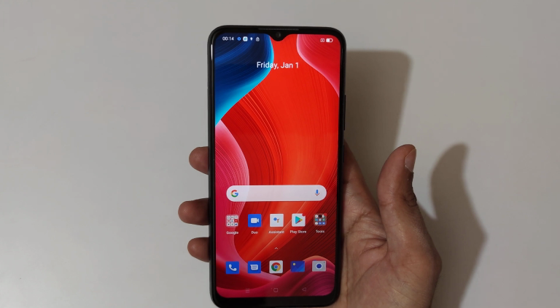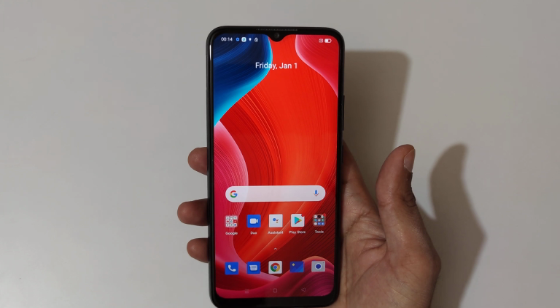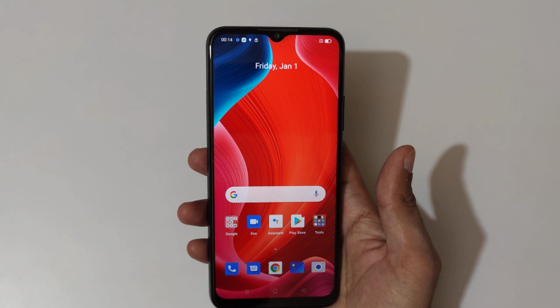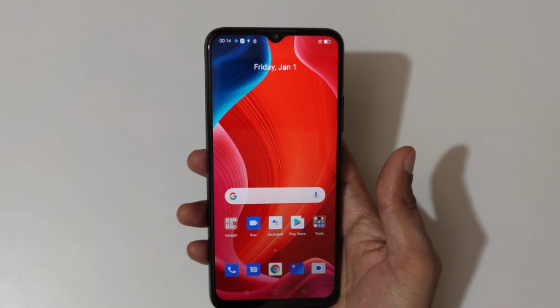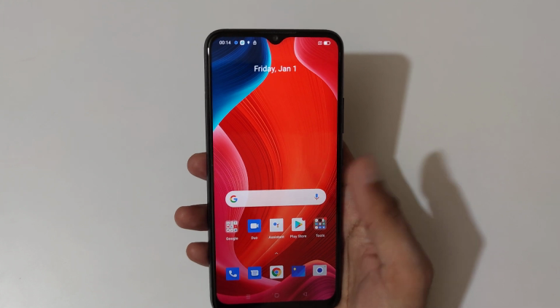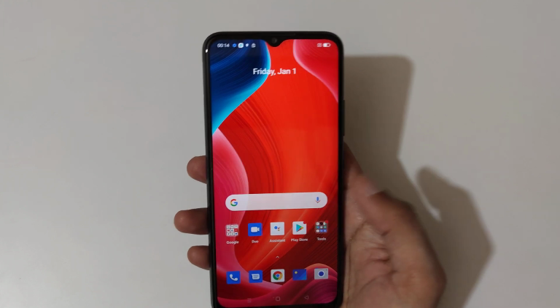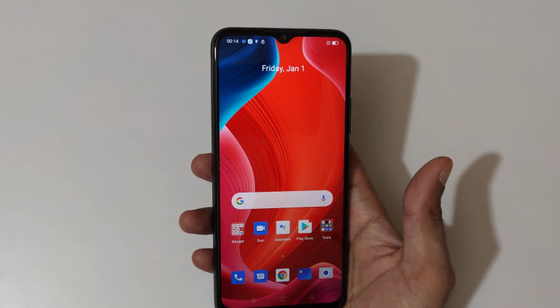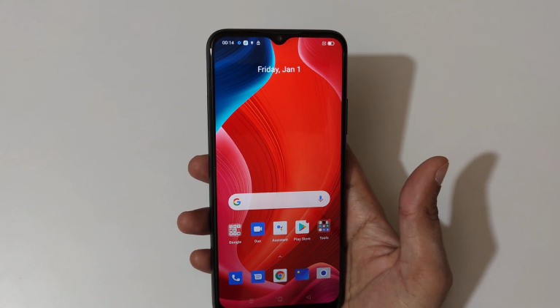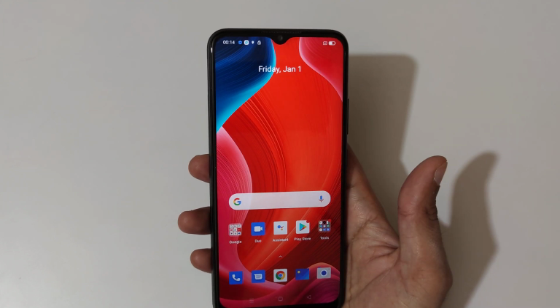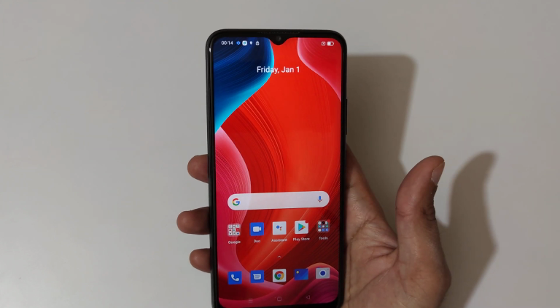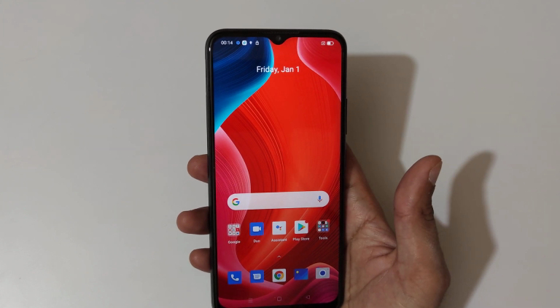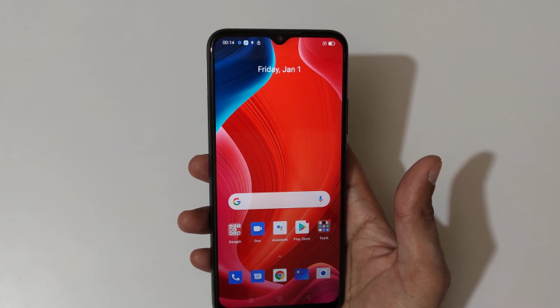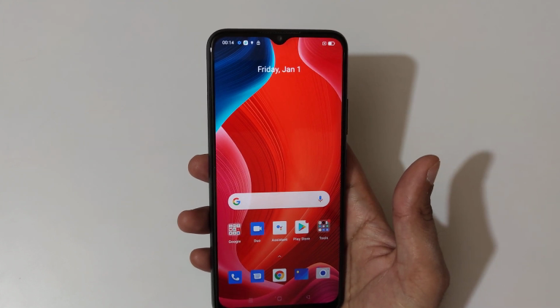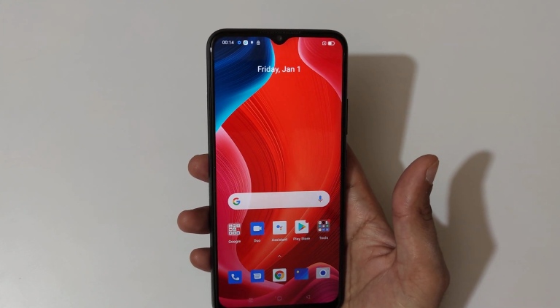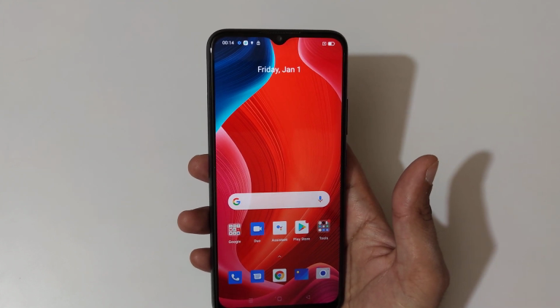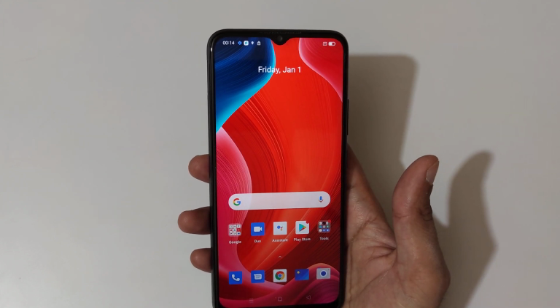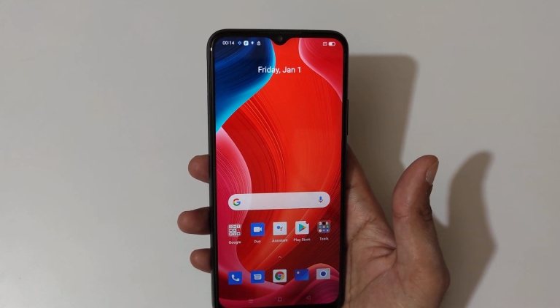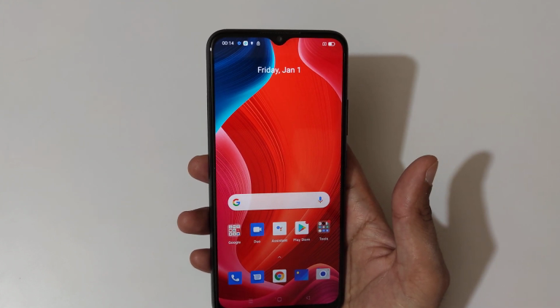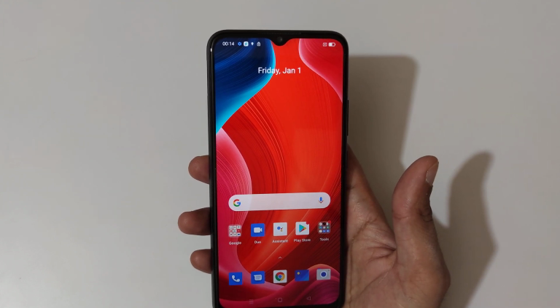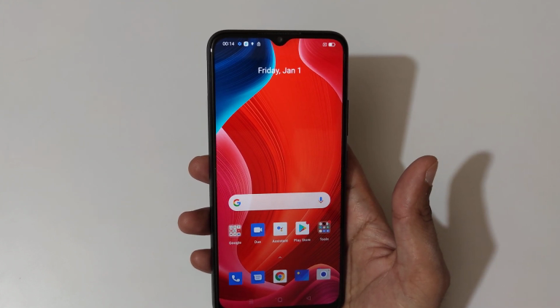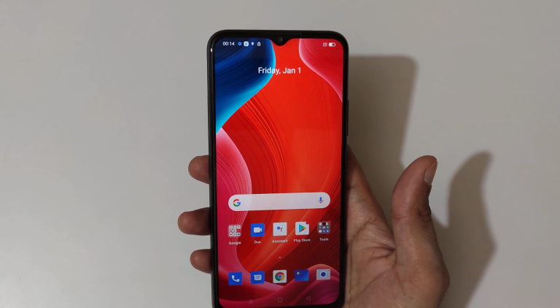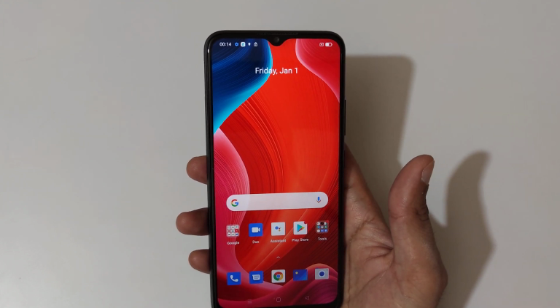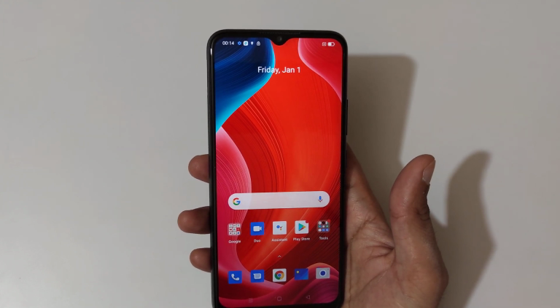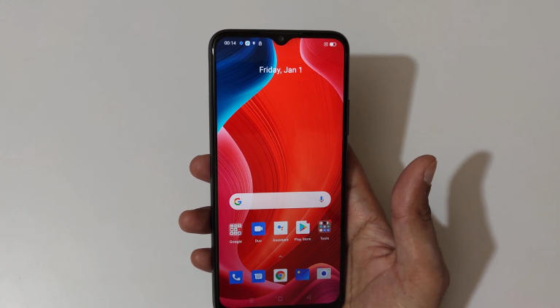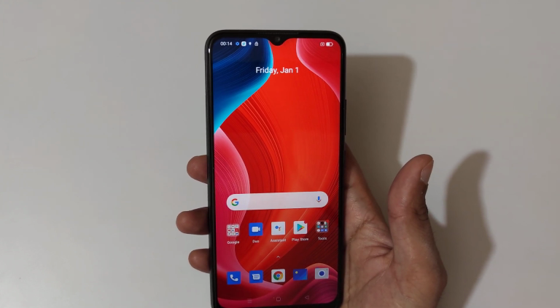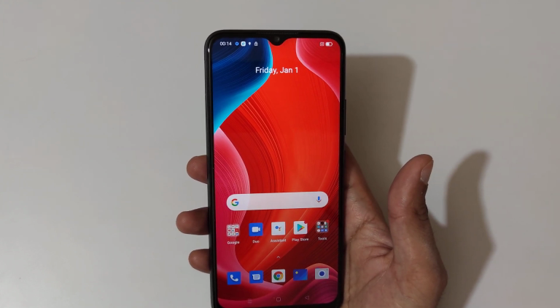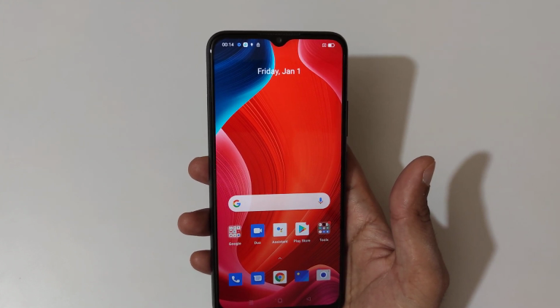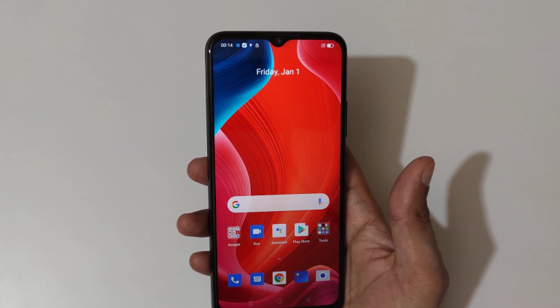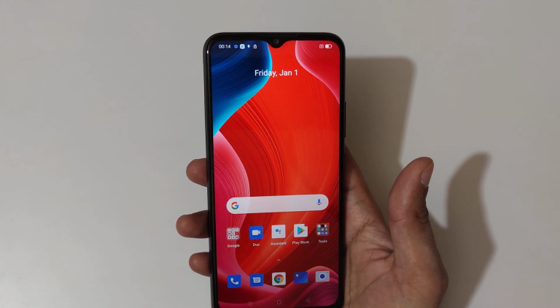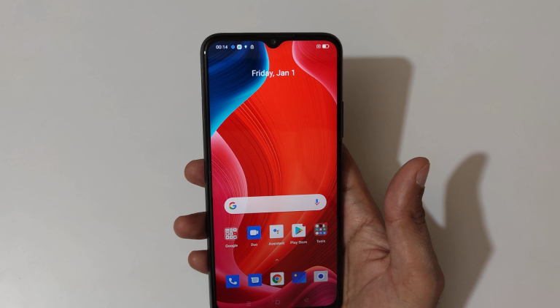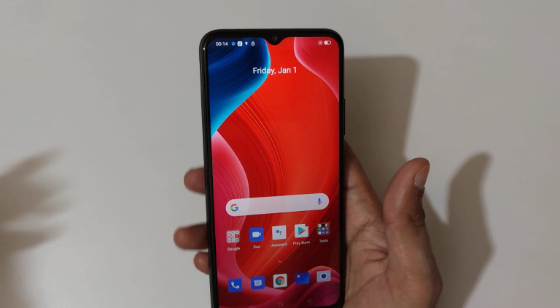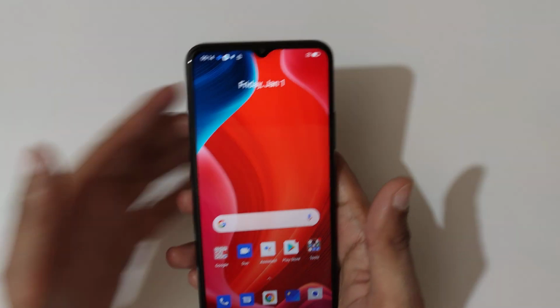Hey guys! Welcome to my channel and in this video I'm gonna show you how to take a screenshot in the Realme C25s smartphone.